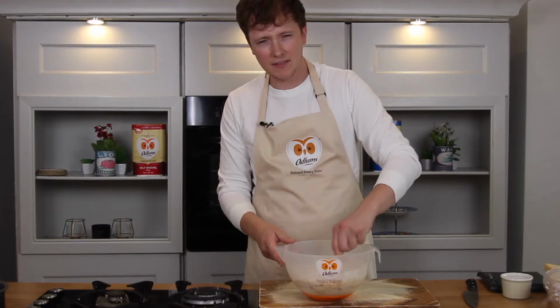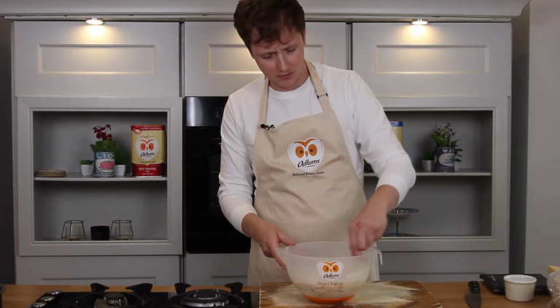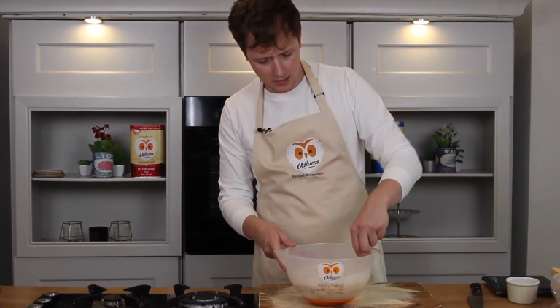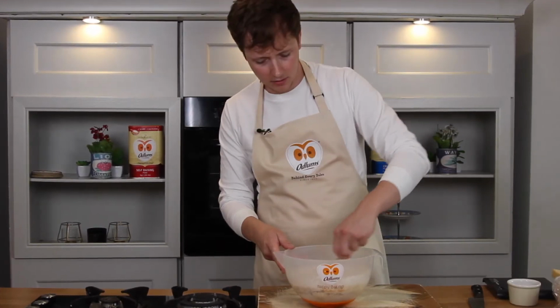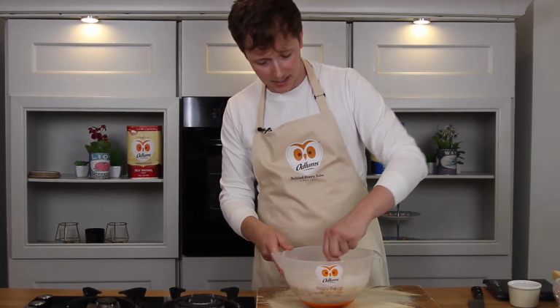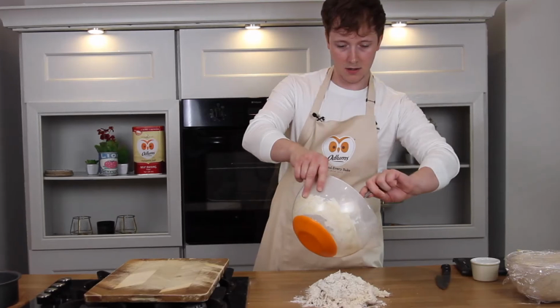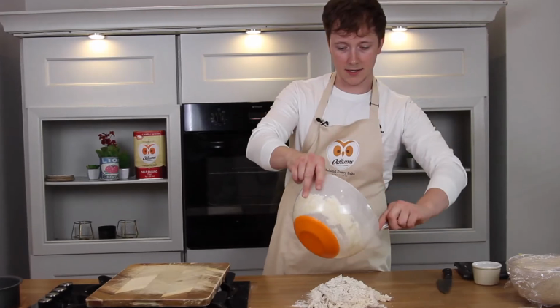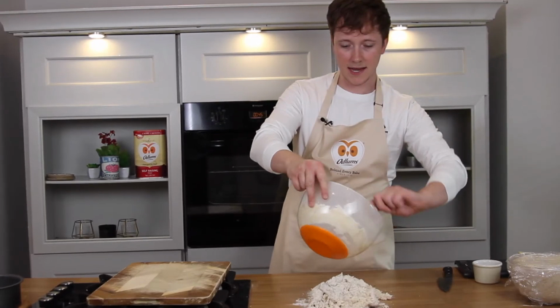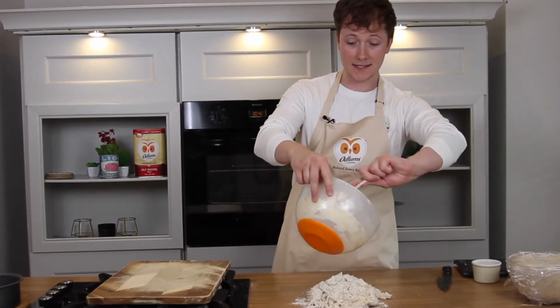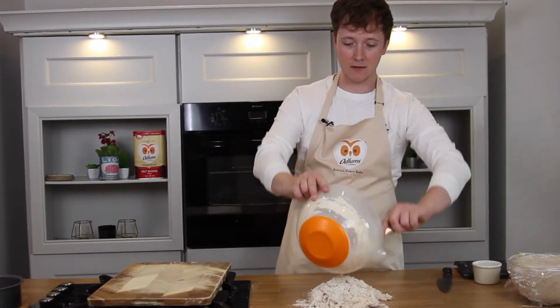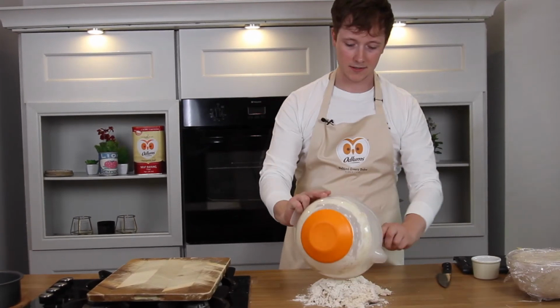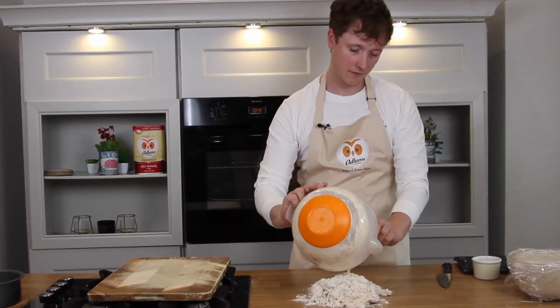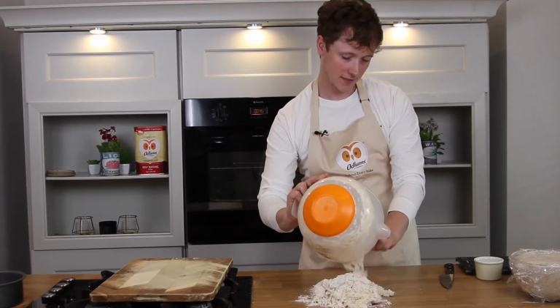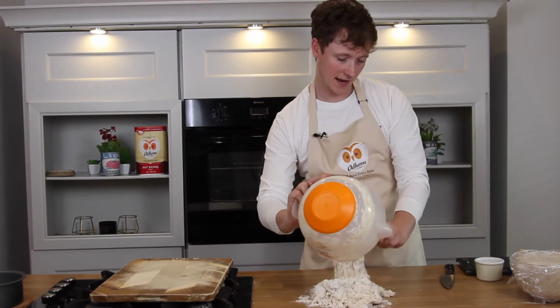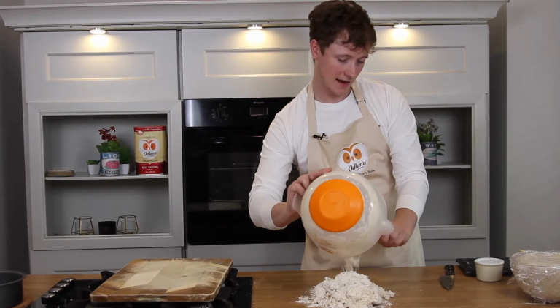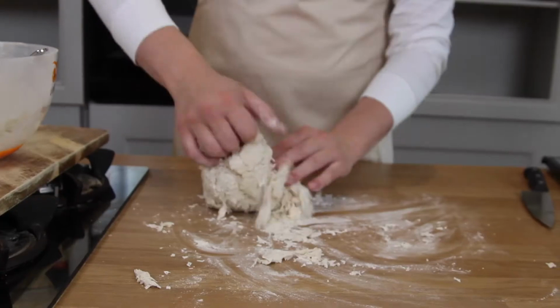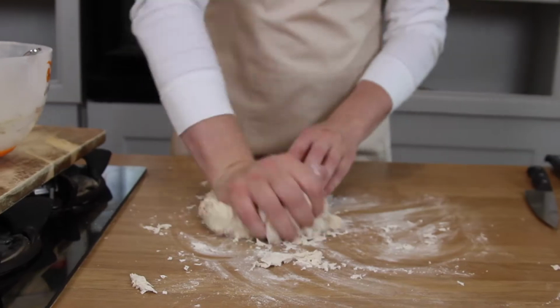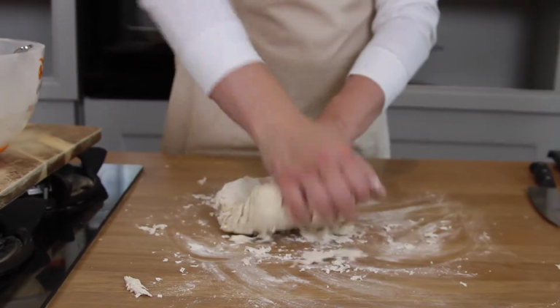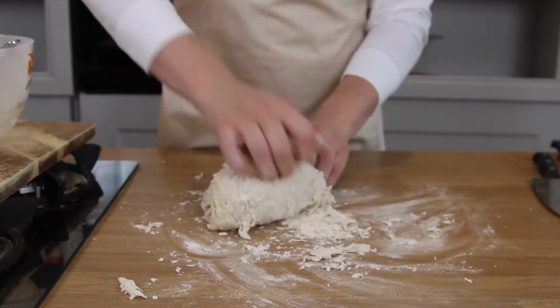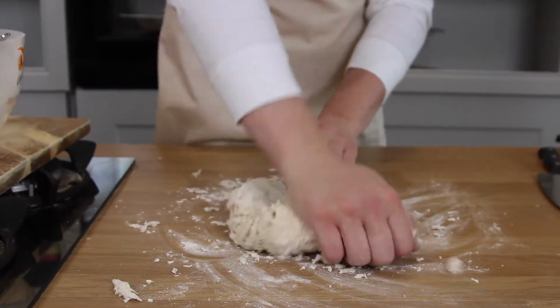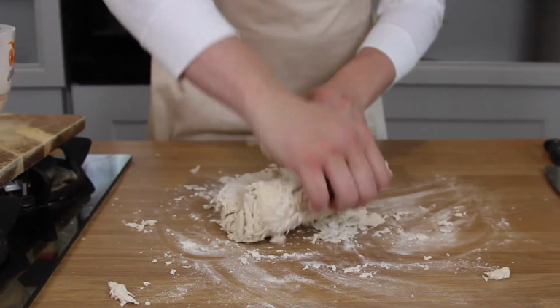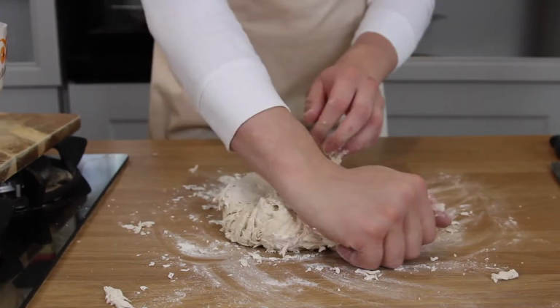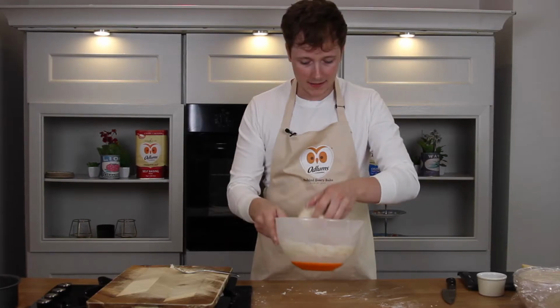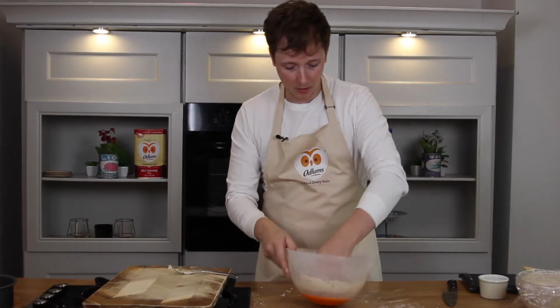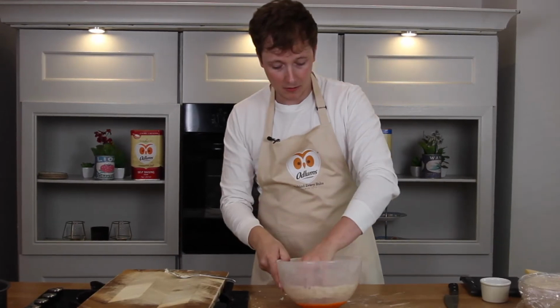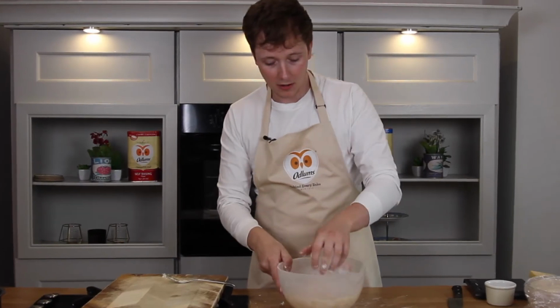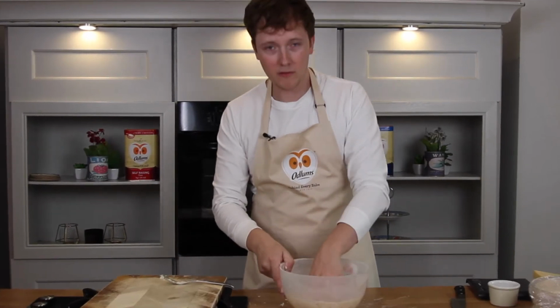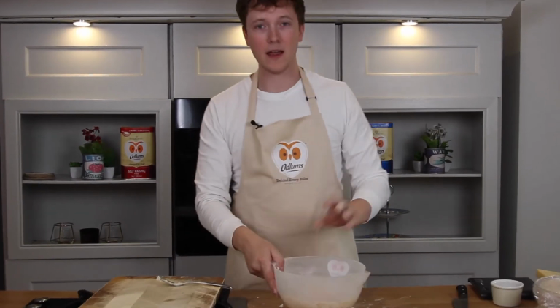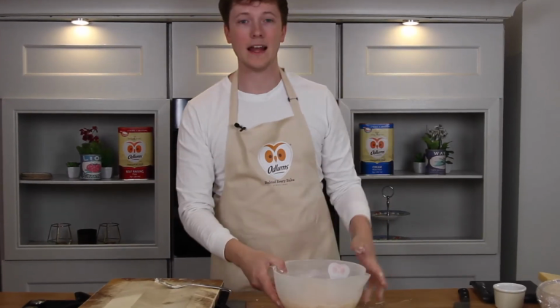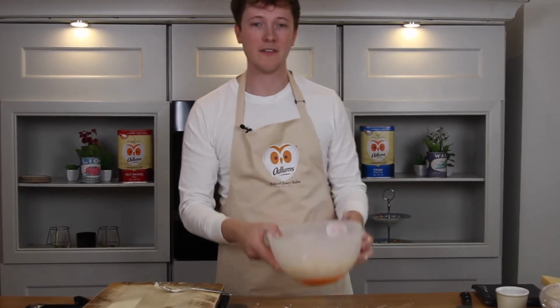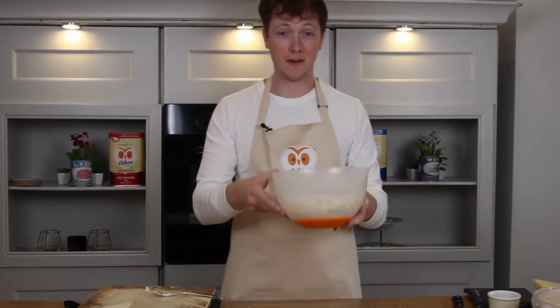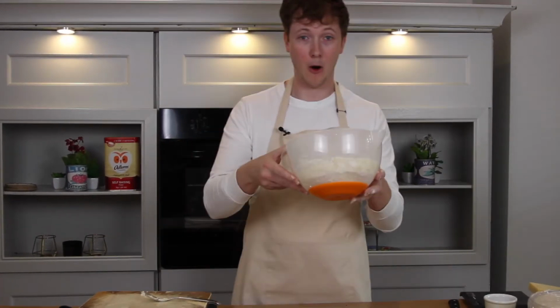Give this a really good mix. You're just going to take this out onto the surface and knead for 10 minutes. Then back into the bowl, cover it and leave it for an hour.